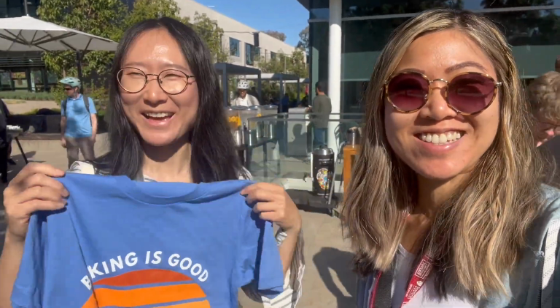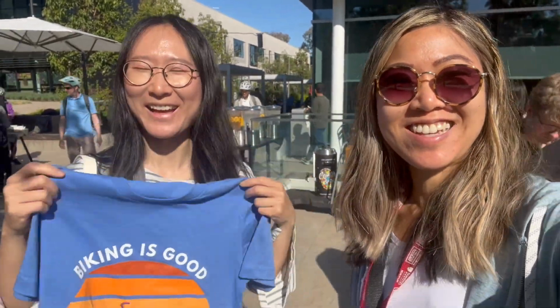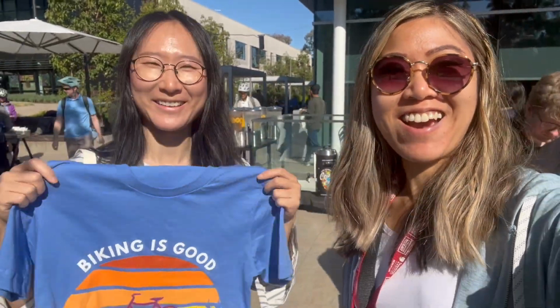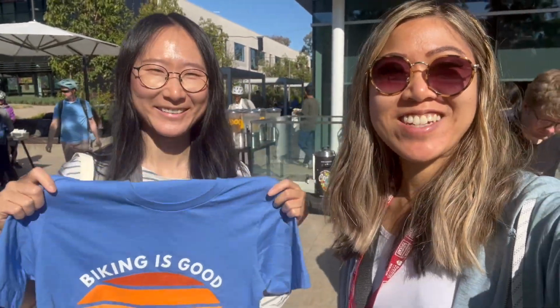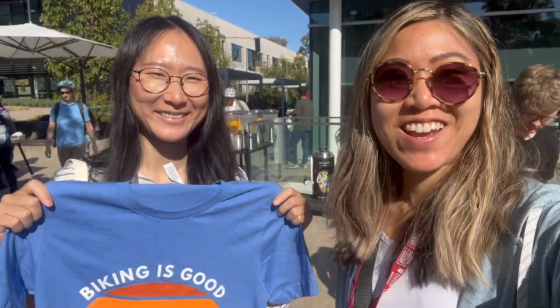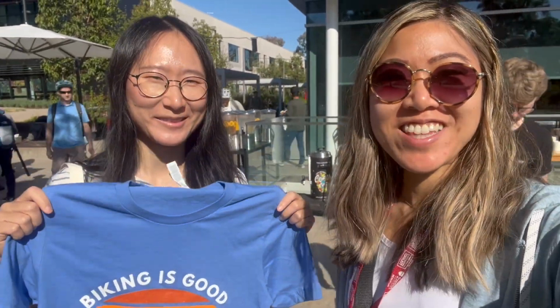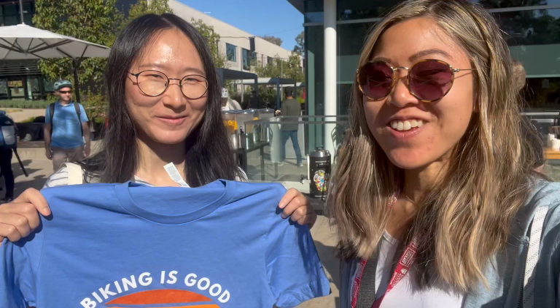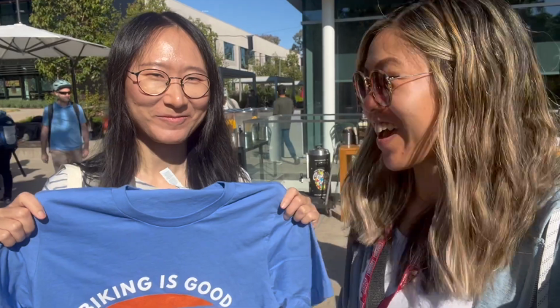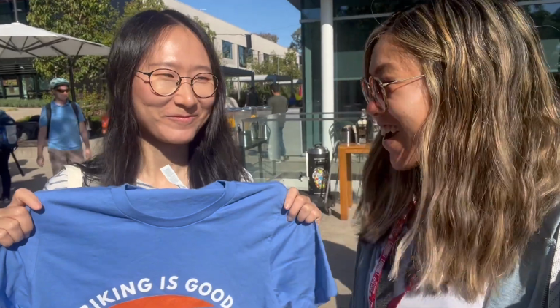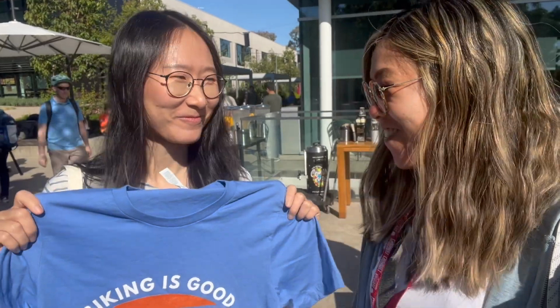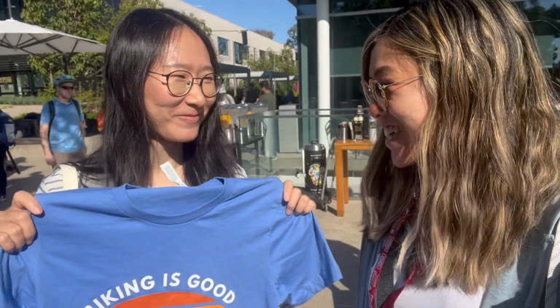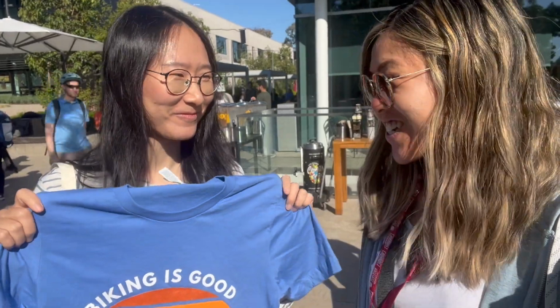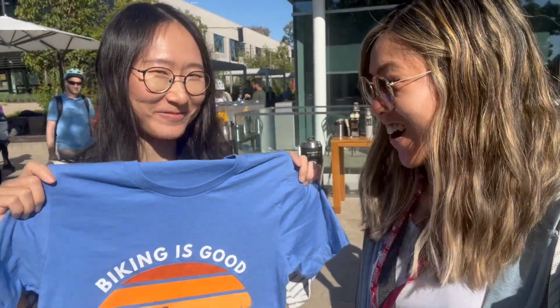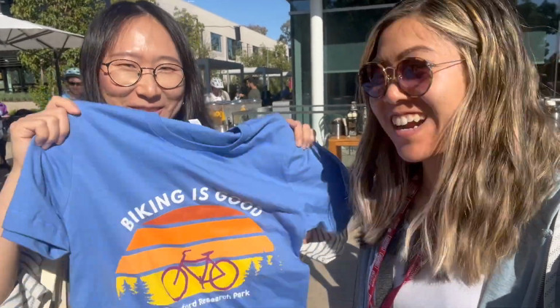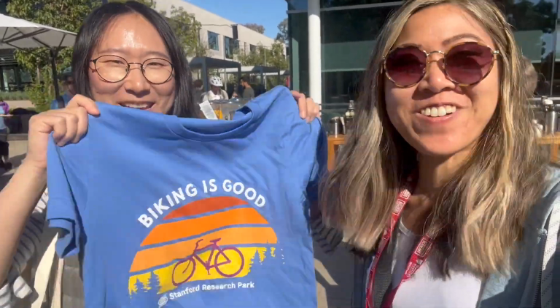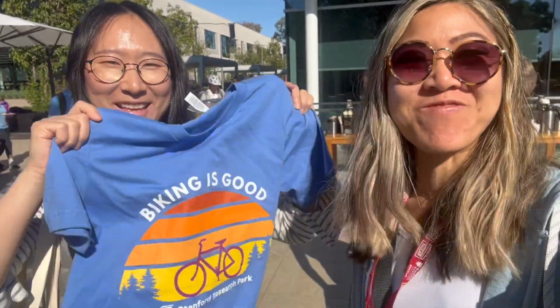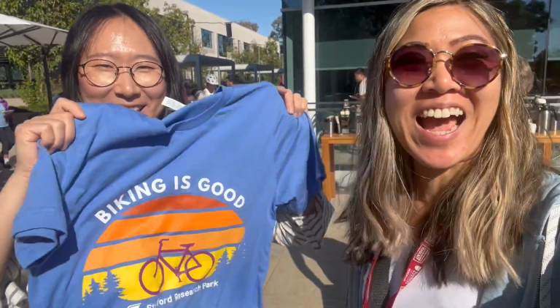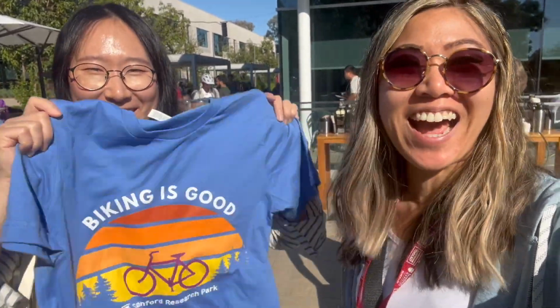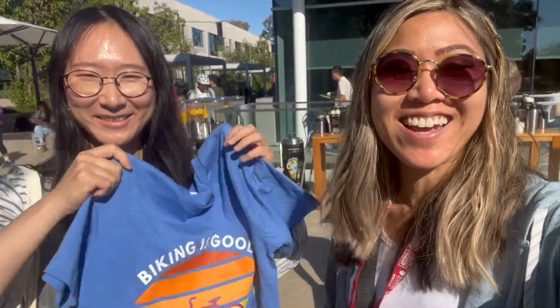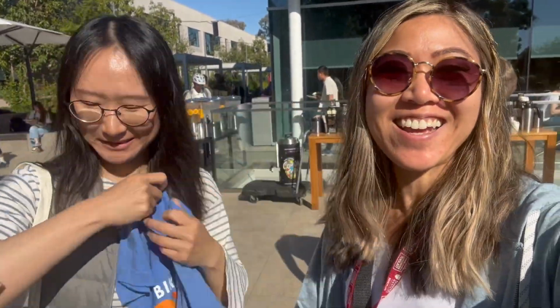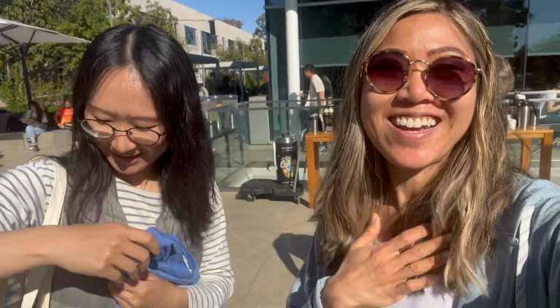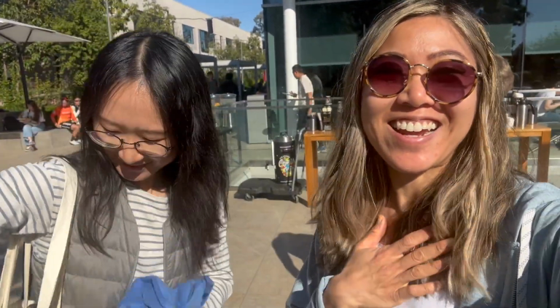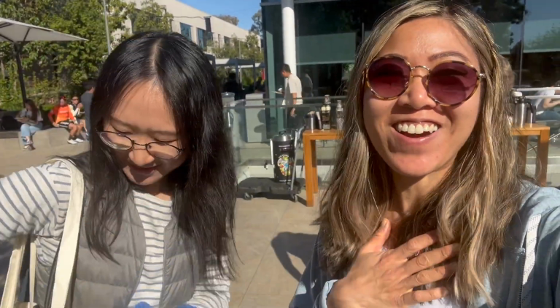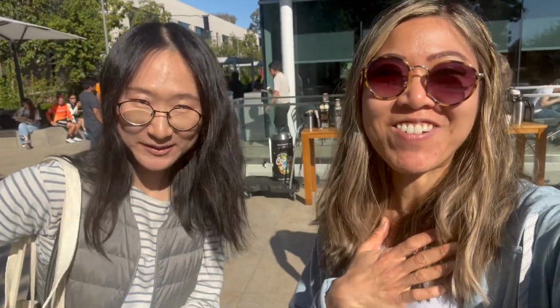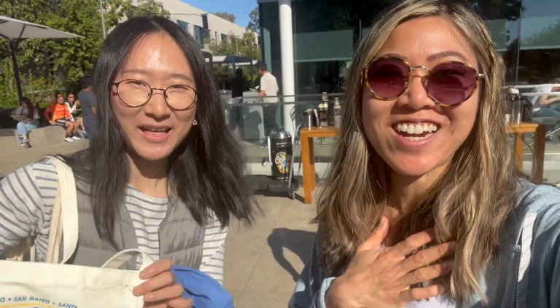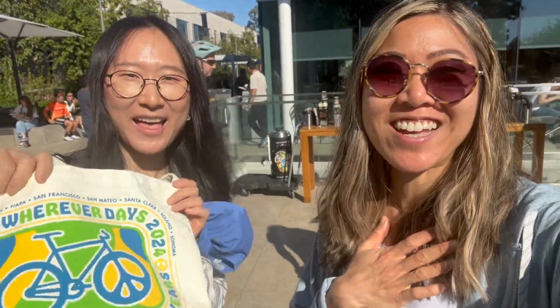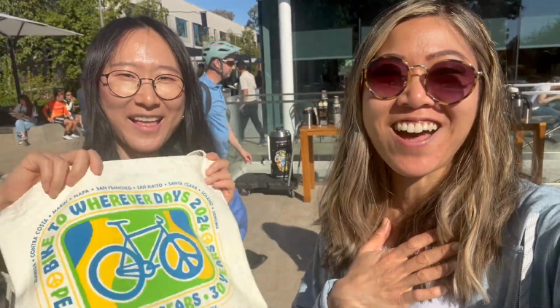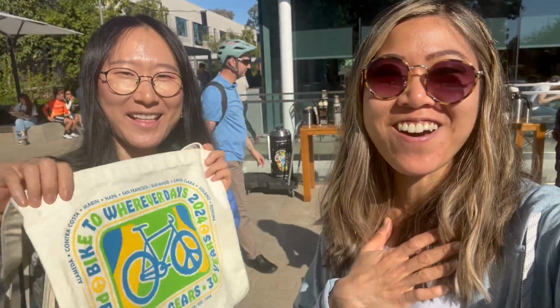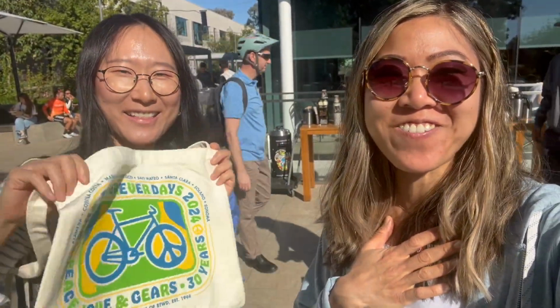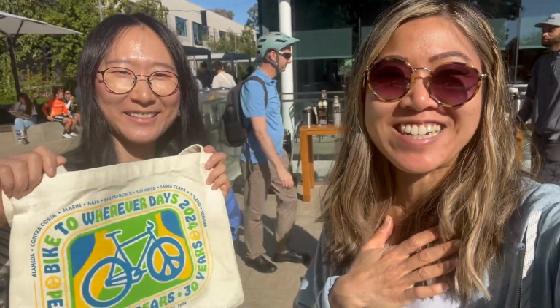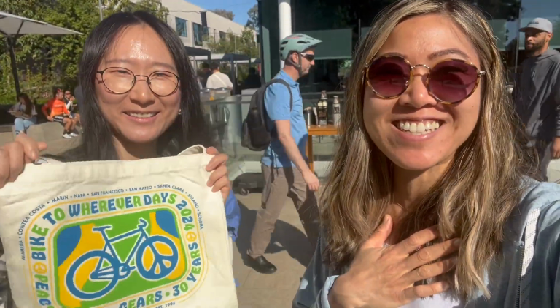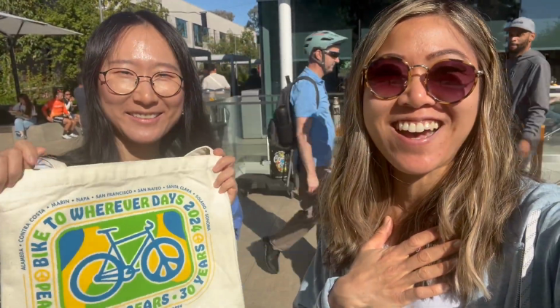We just came to this event and got a free shirt and a free bag. You know how much I love free stuff.